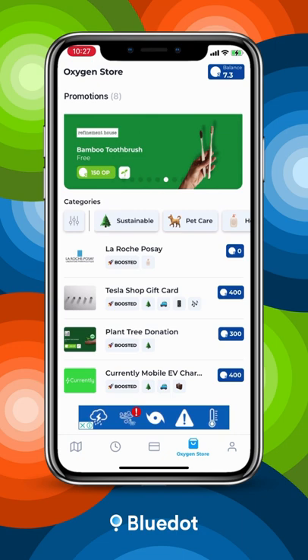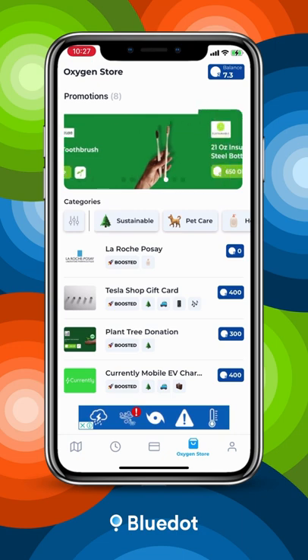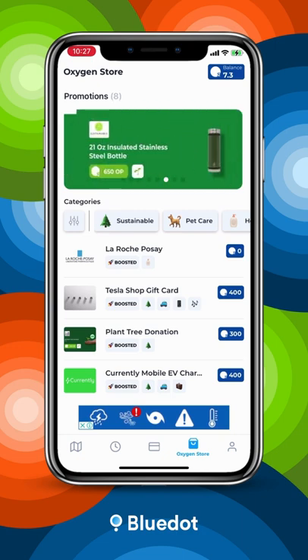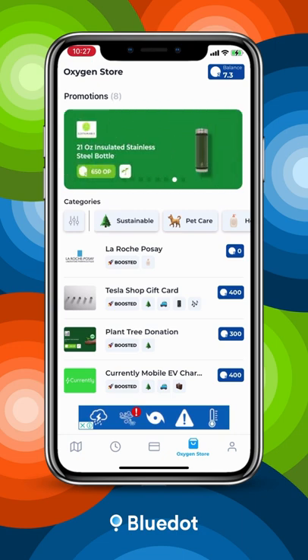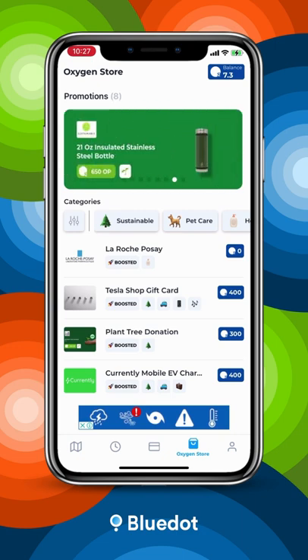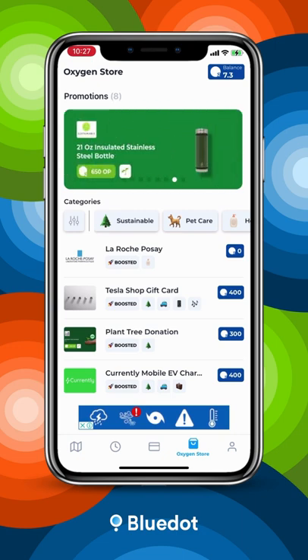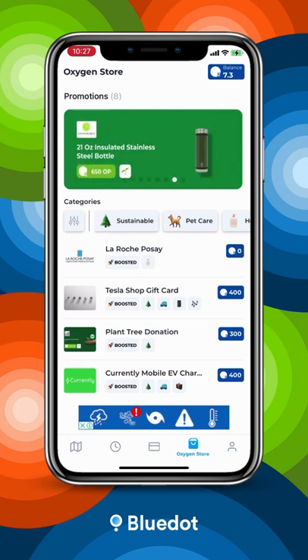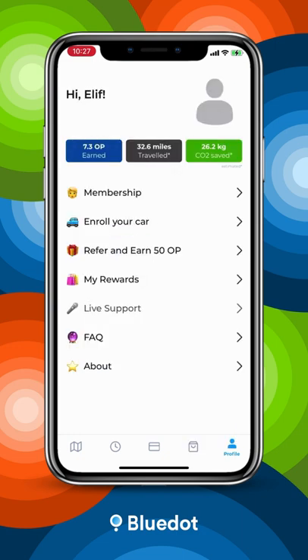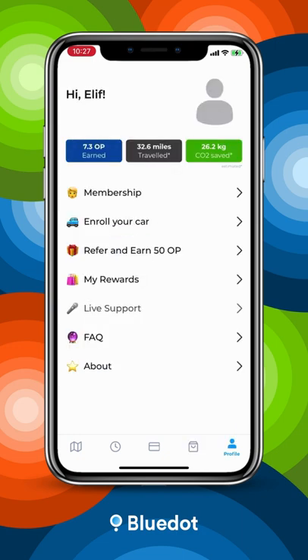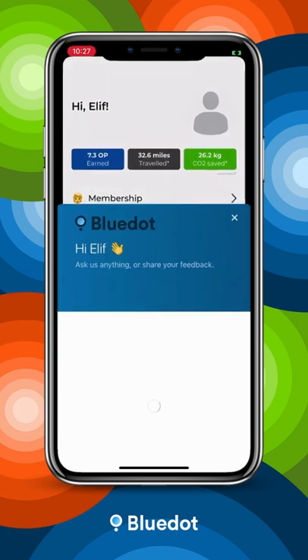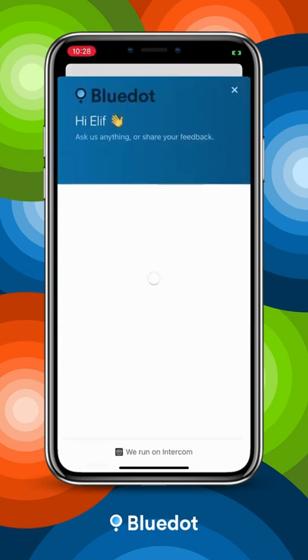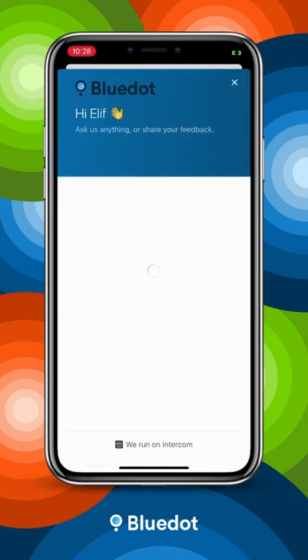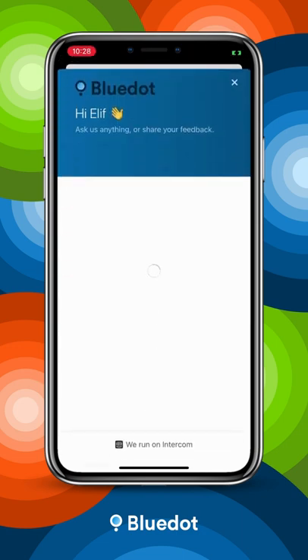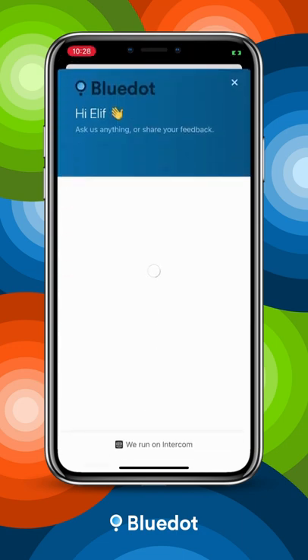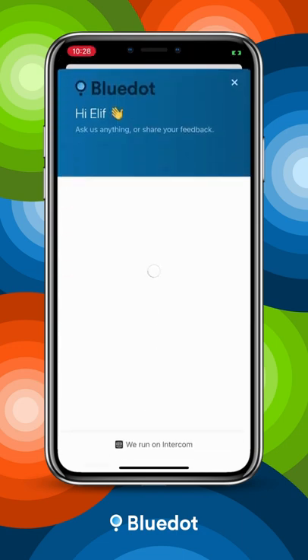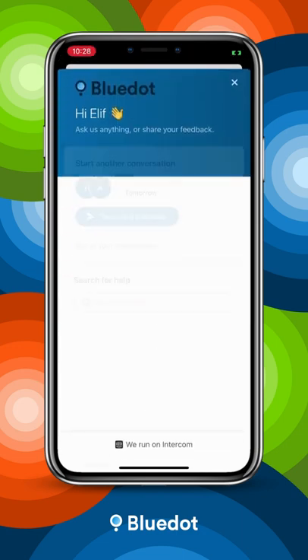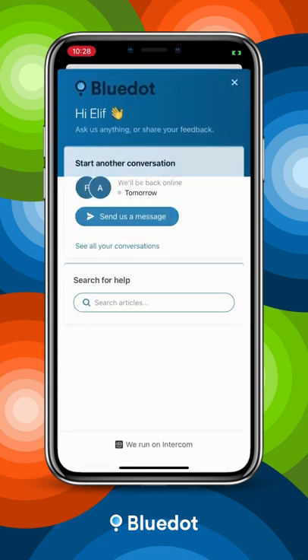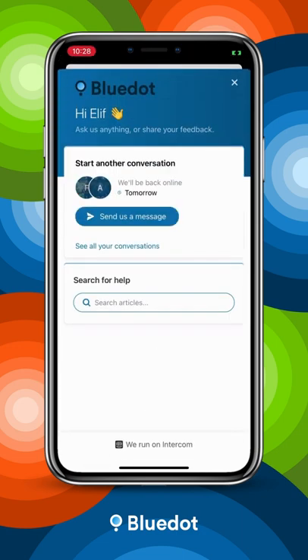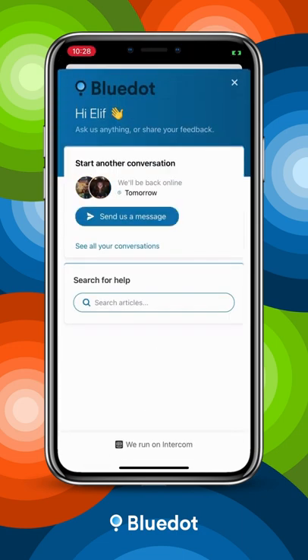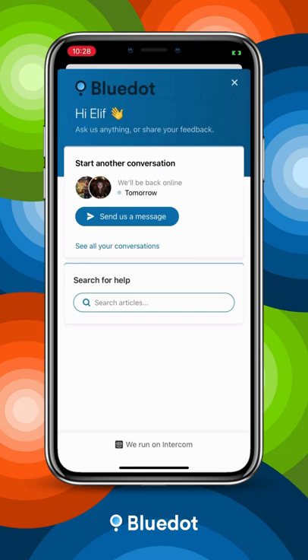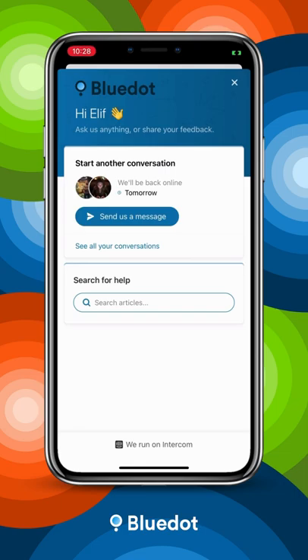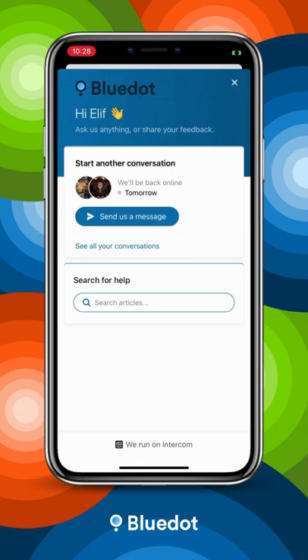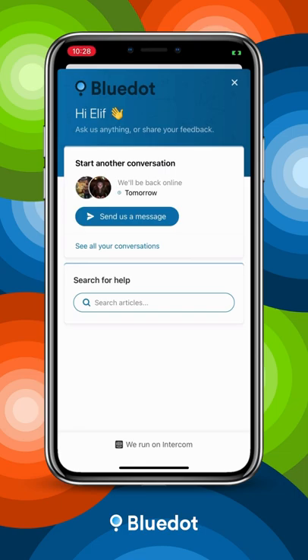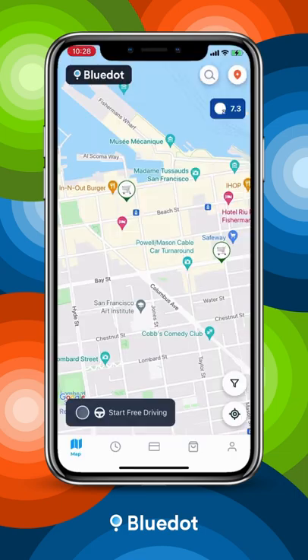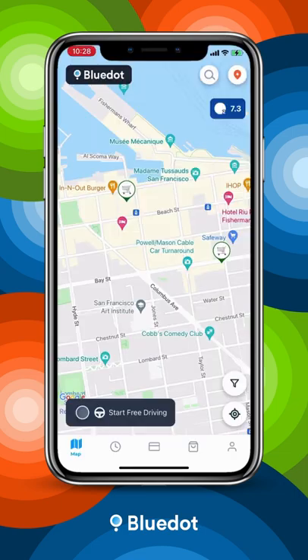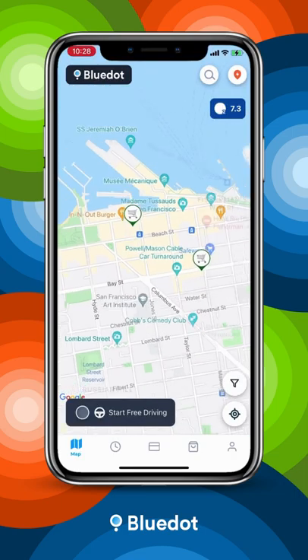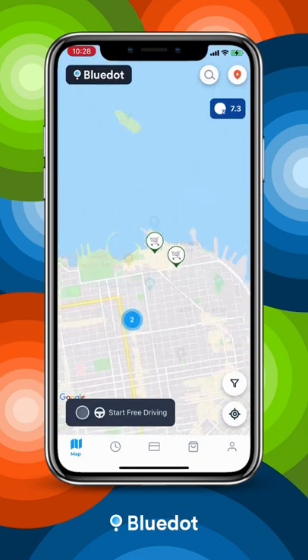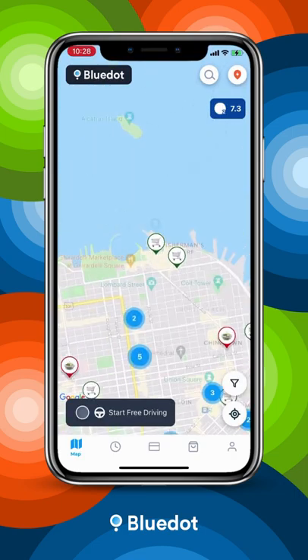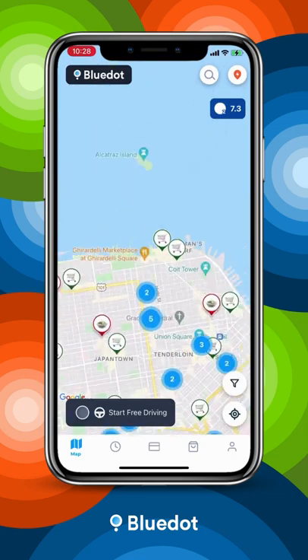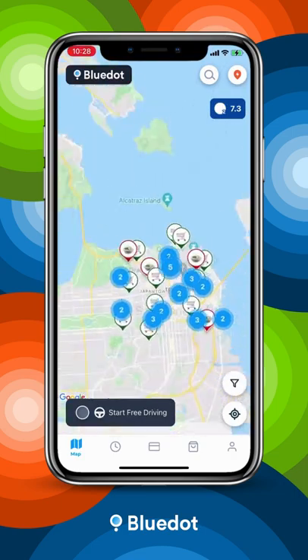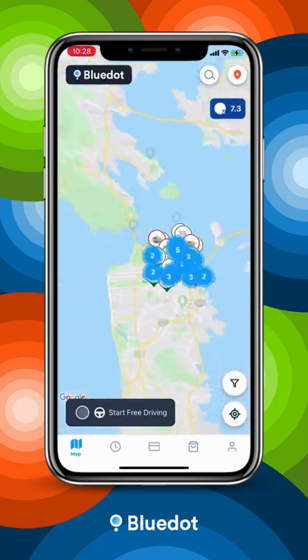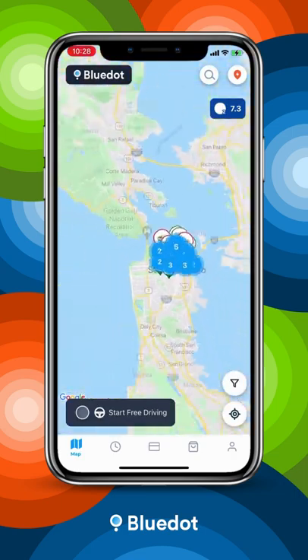Got questions along the way? Chat is always there to help. Driving electric. Rewarded.